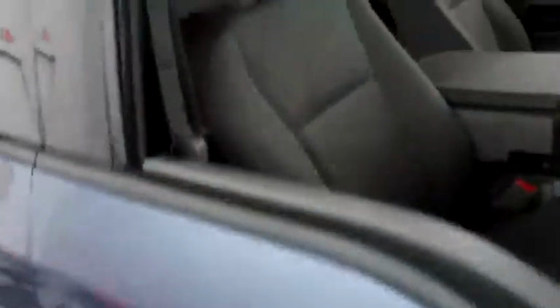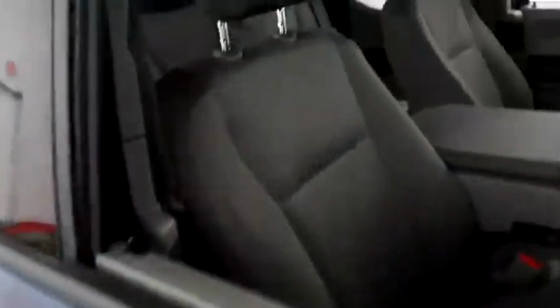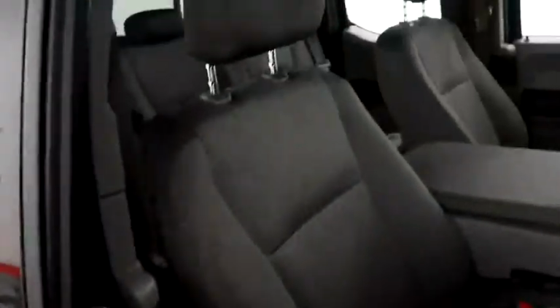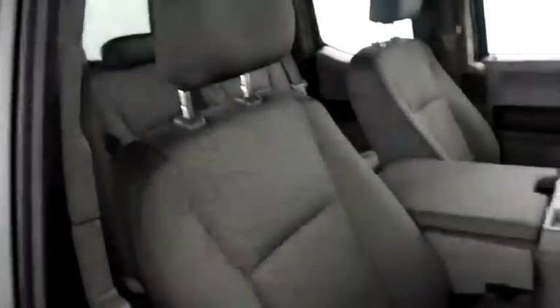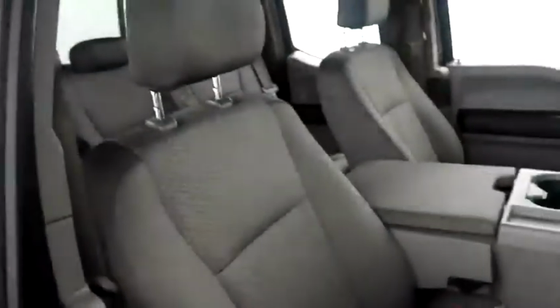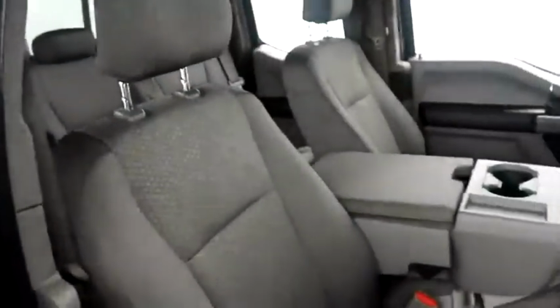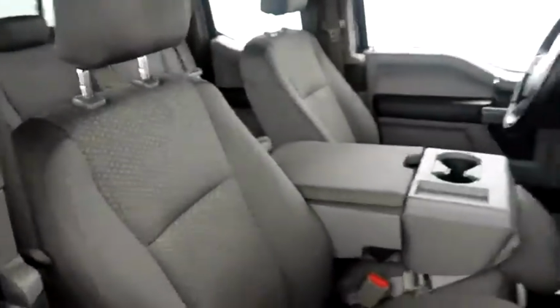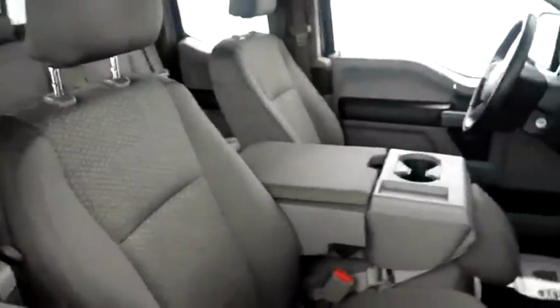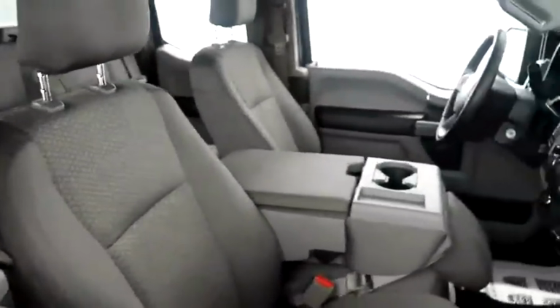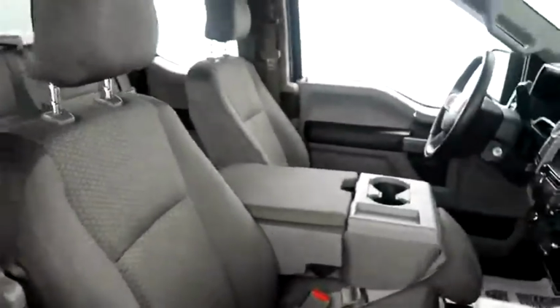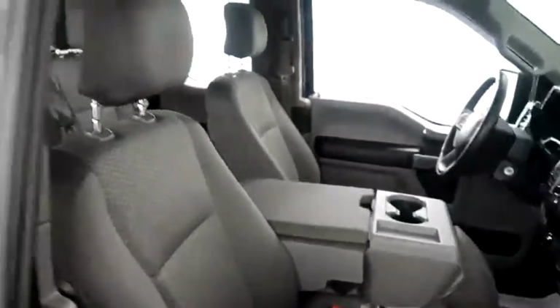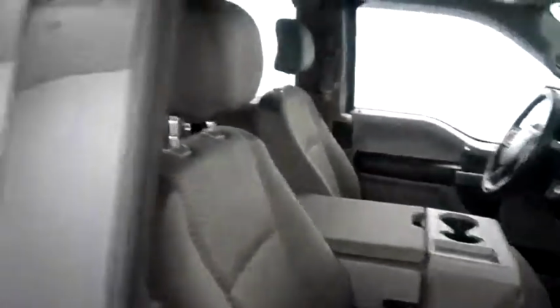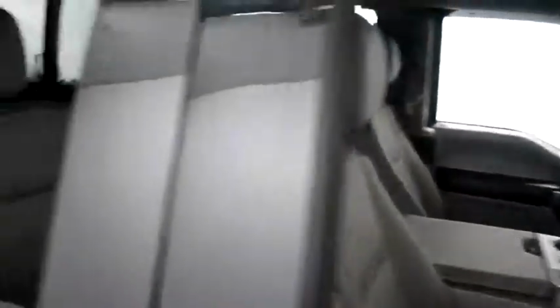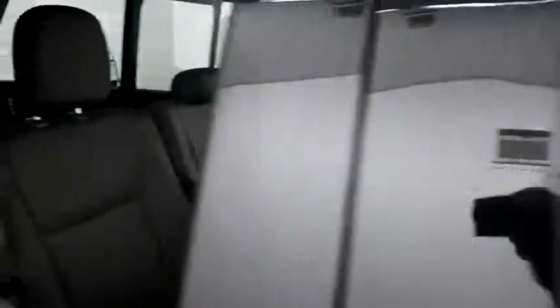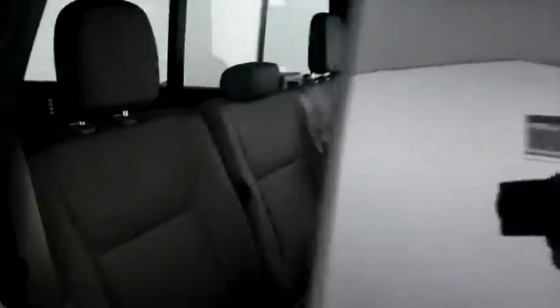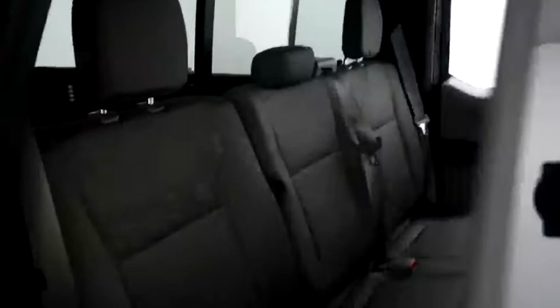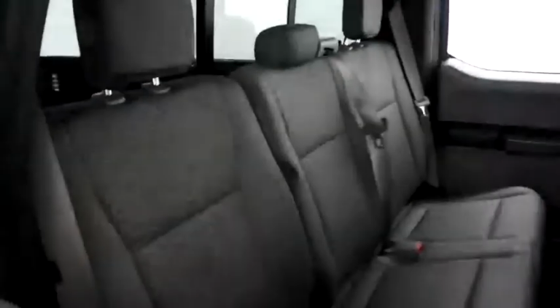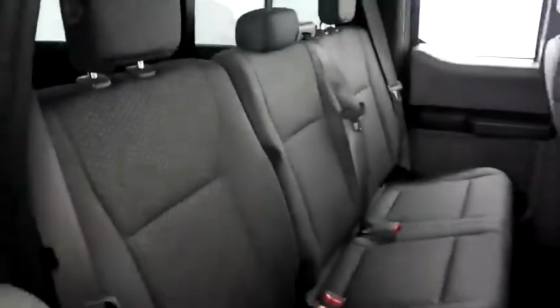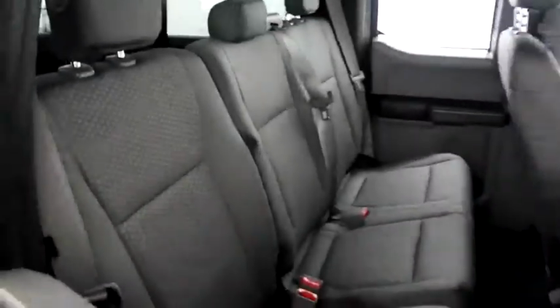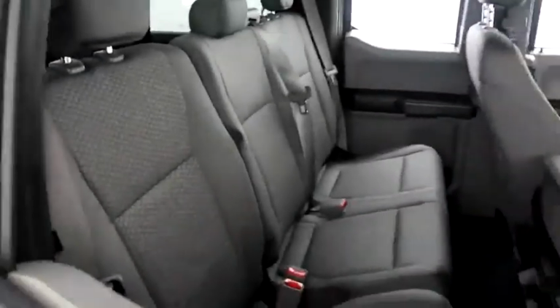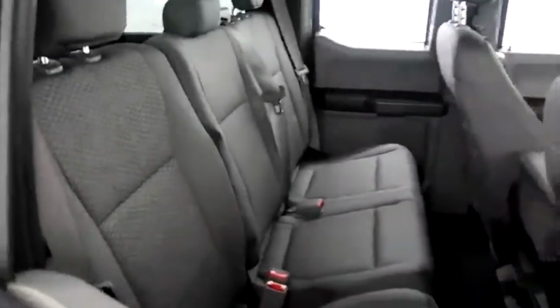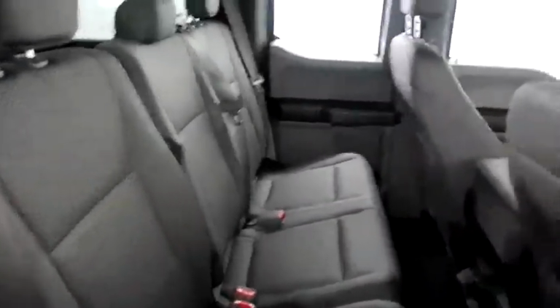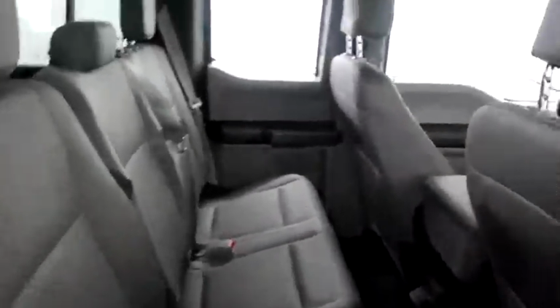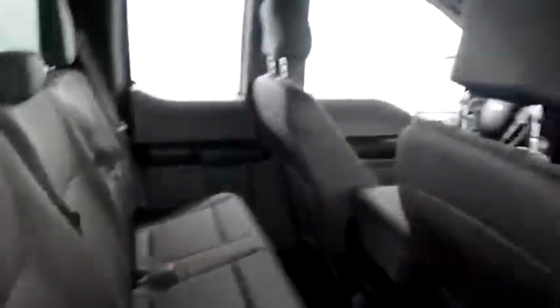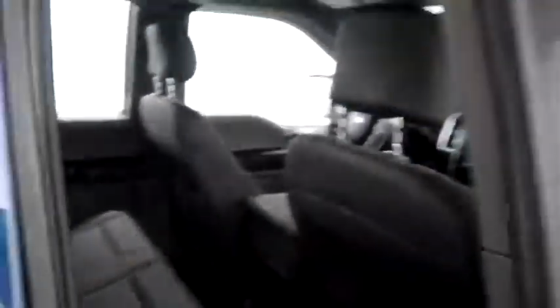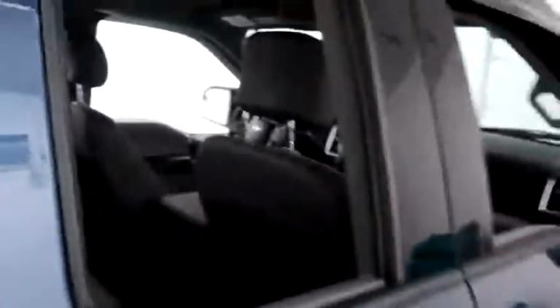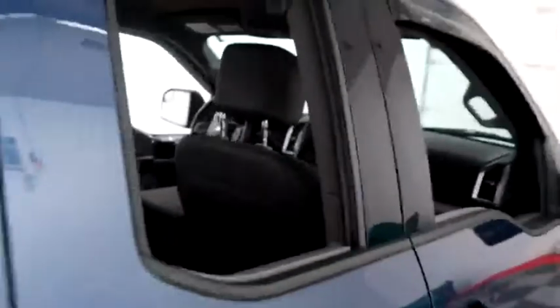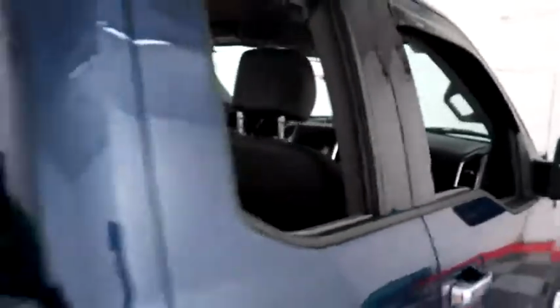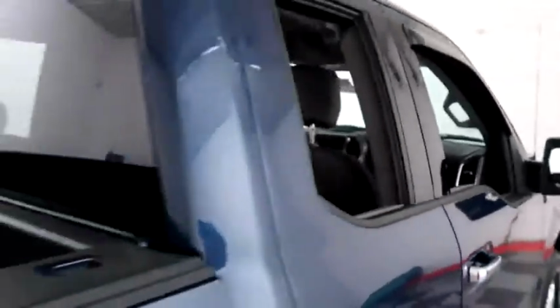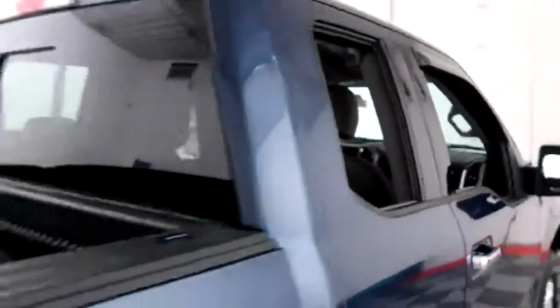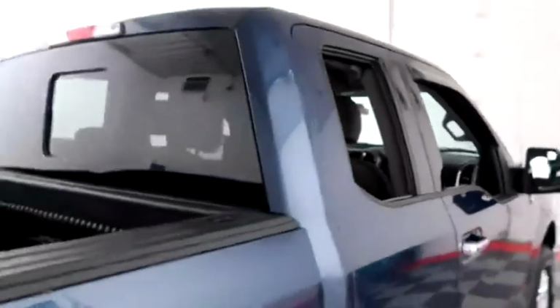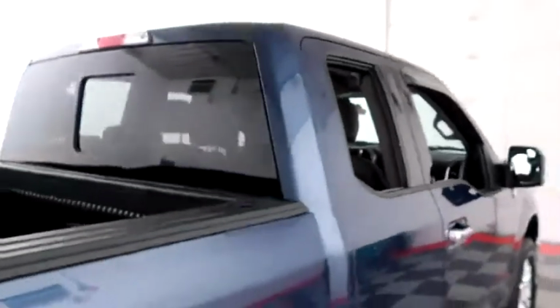Inside, cloth interior. The center console folds up and becomes an additional third seat, making this a six-seater.